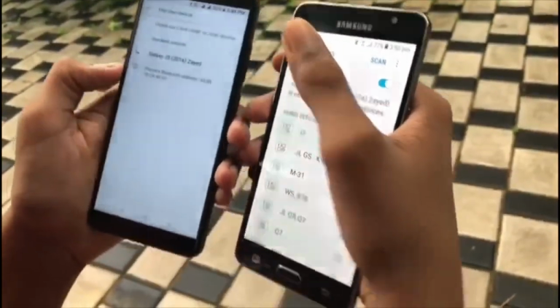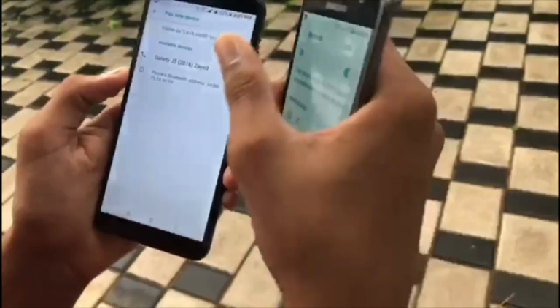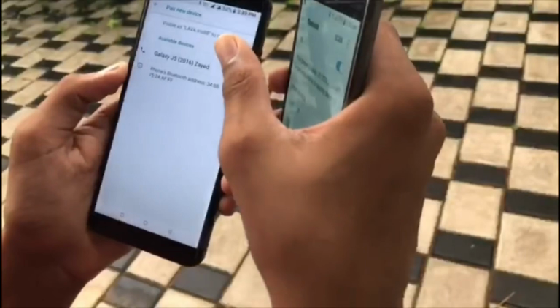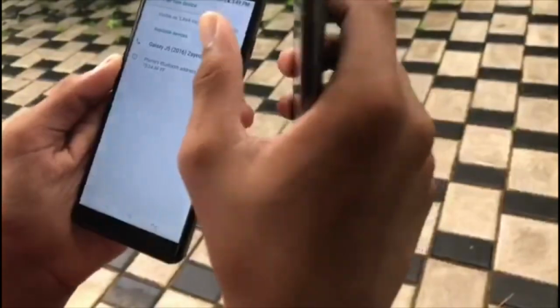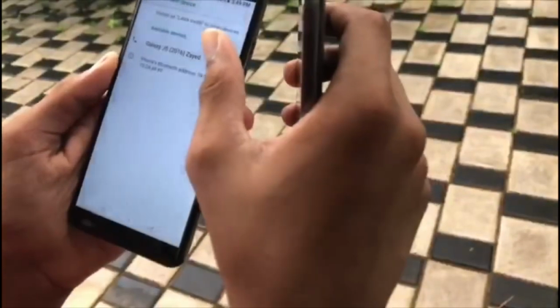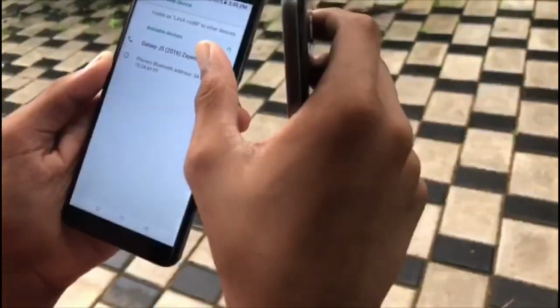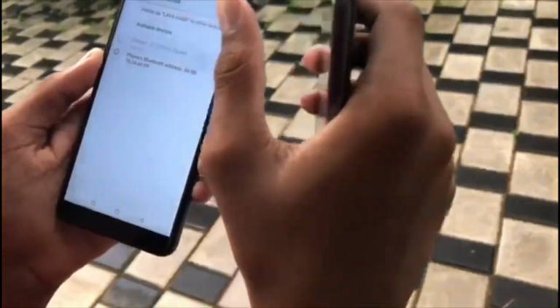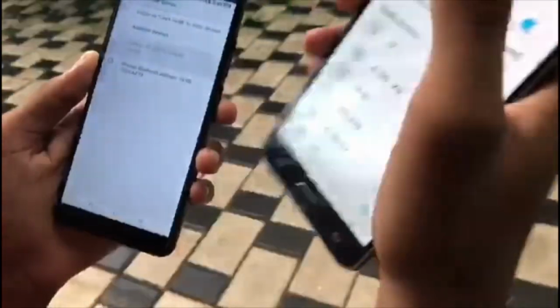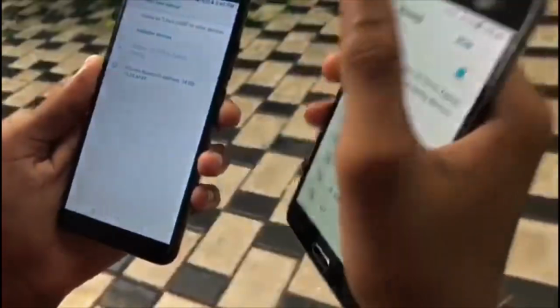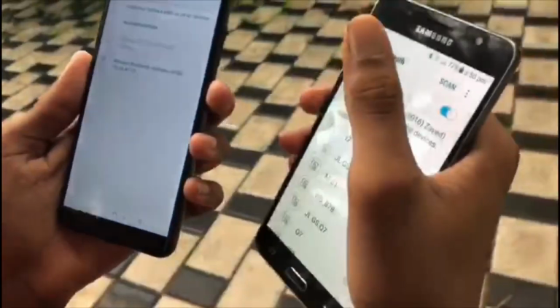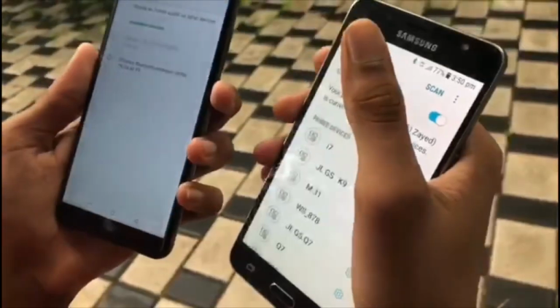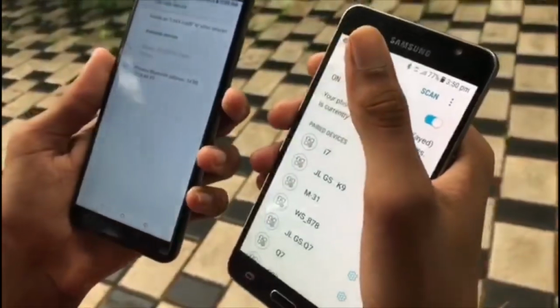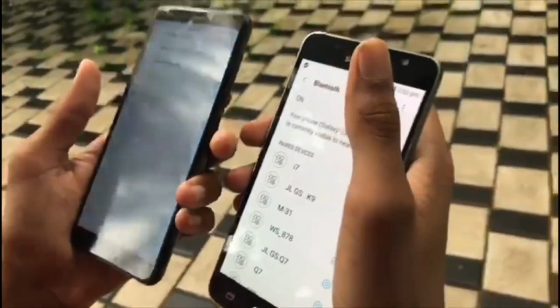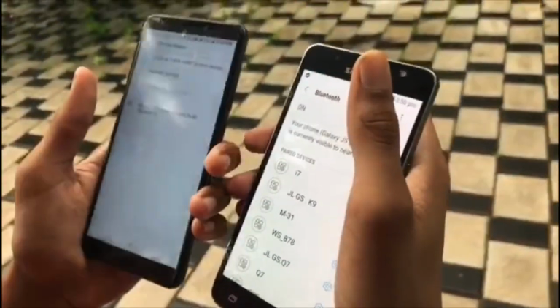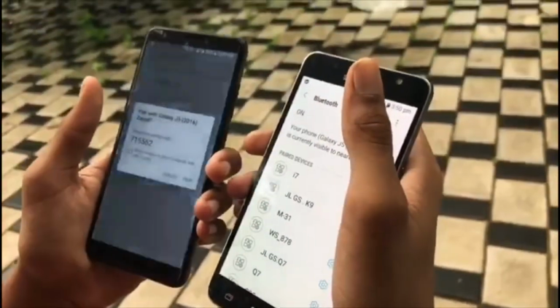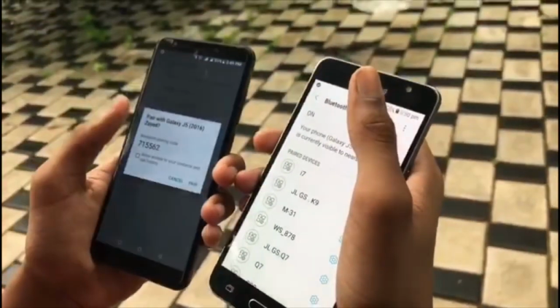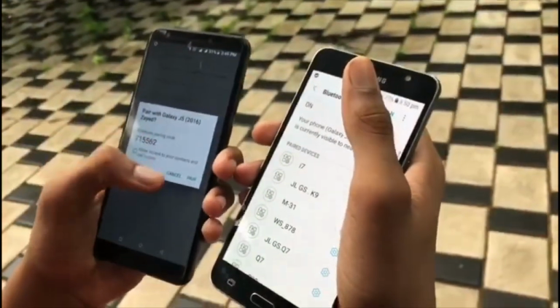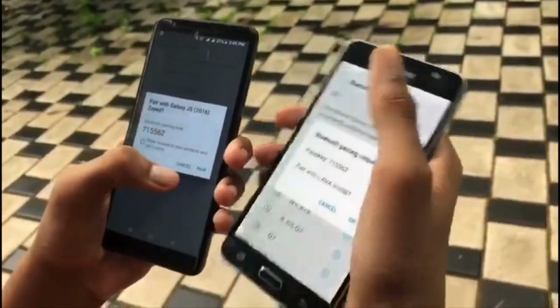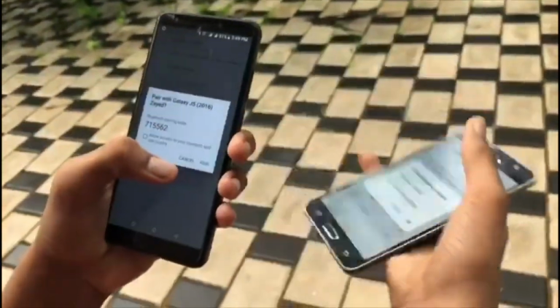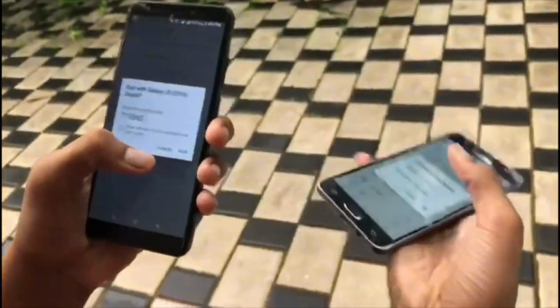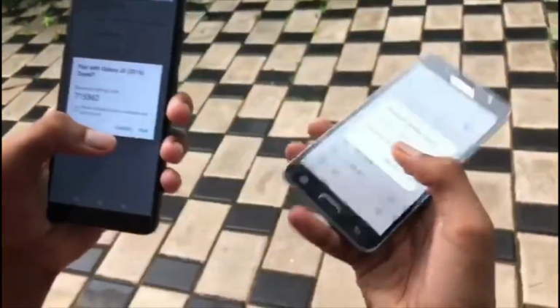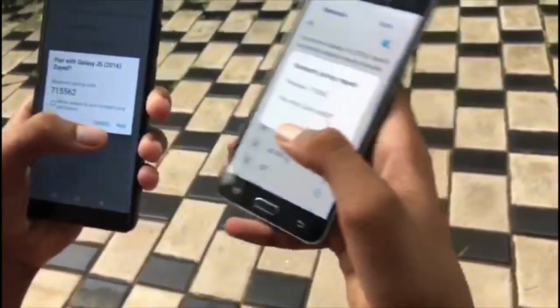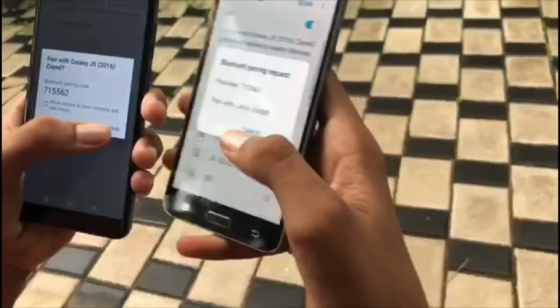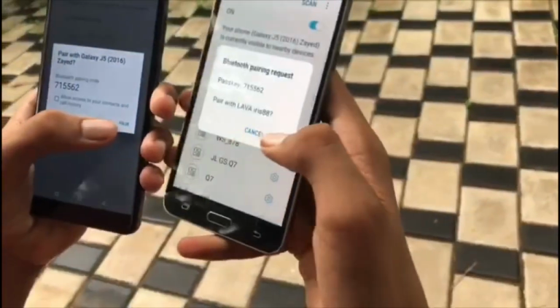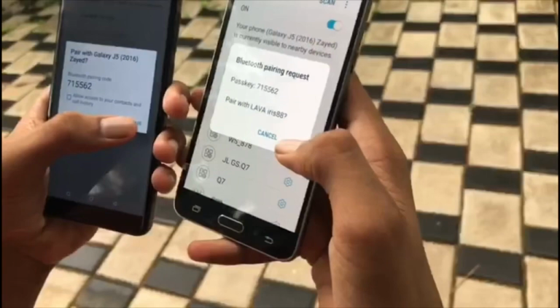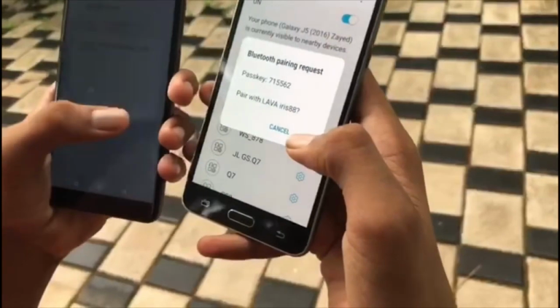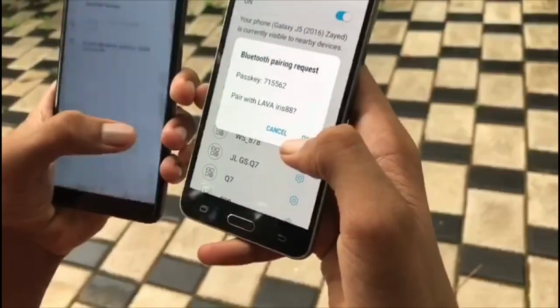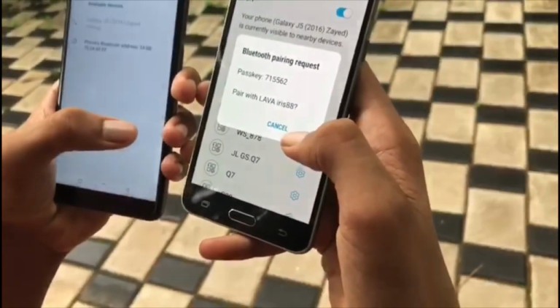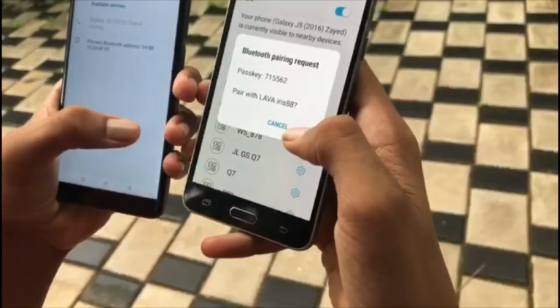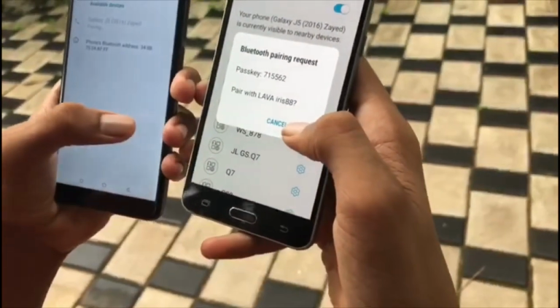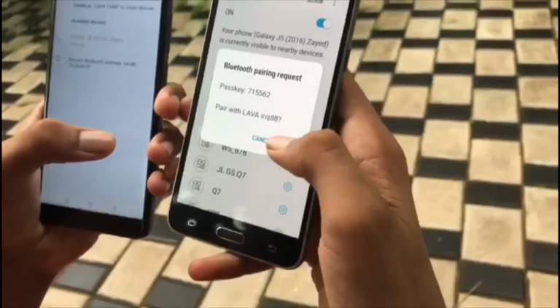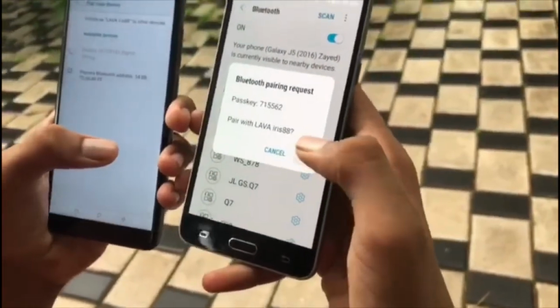We are going to share our phone with my Galaxy J5 2016. This is my phone. So we will share the pairing. Now we have a pair.